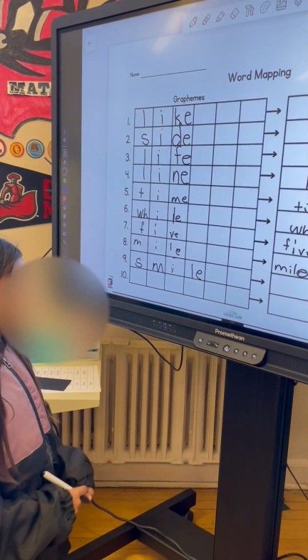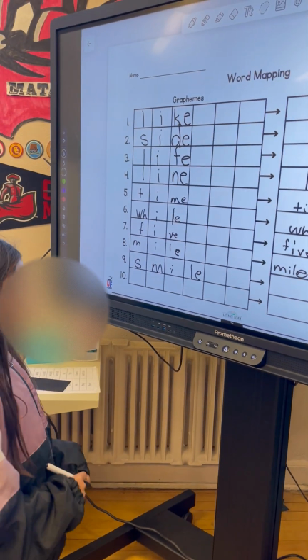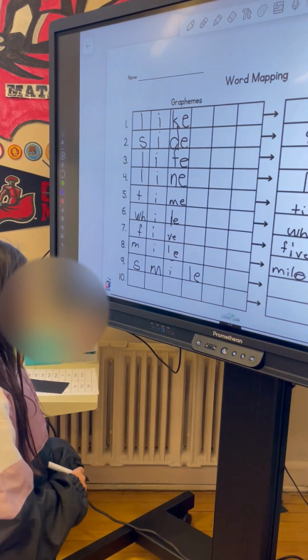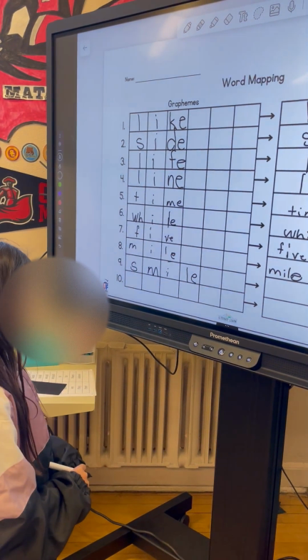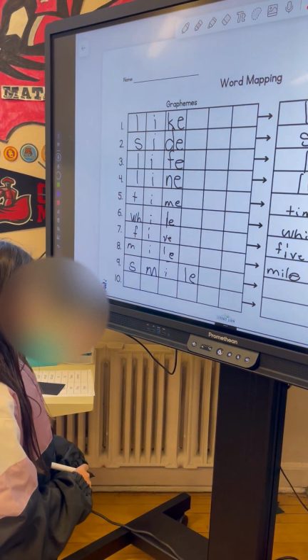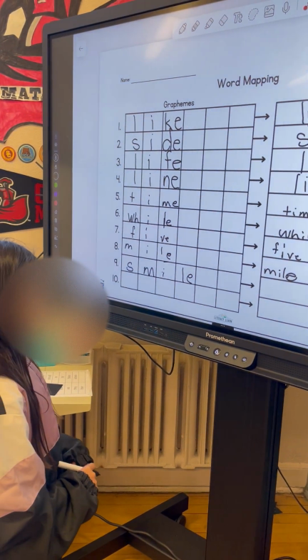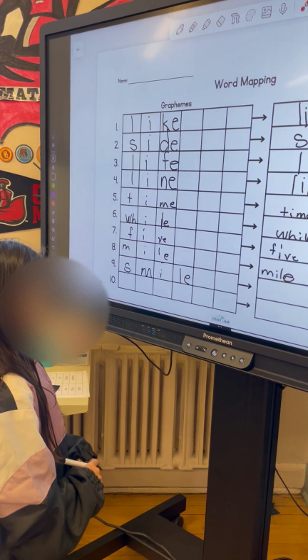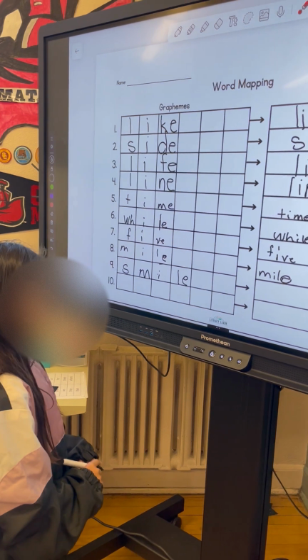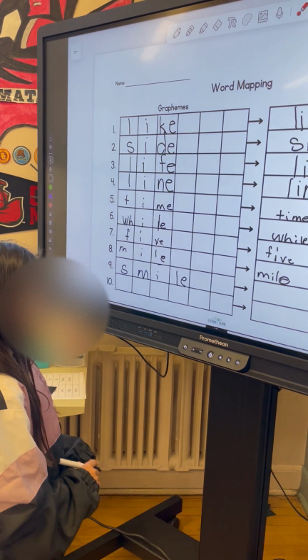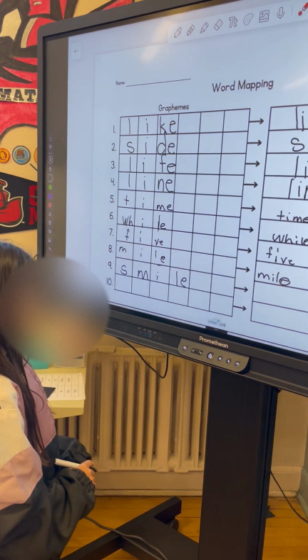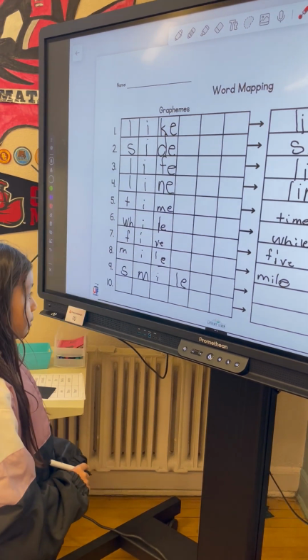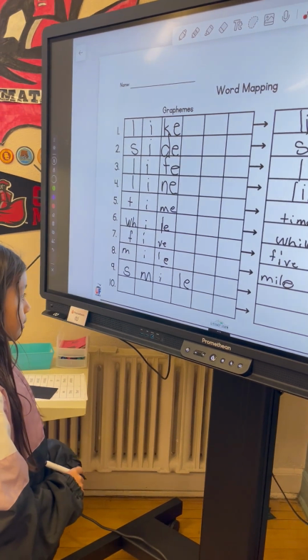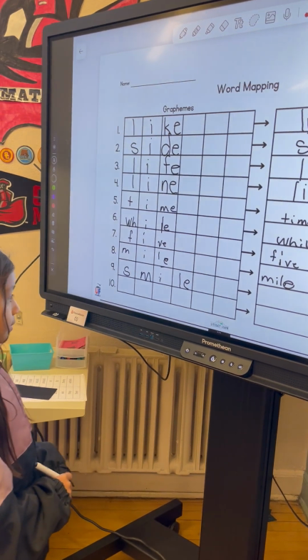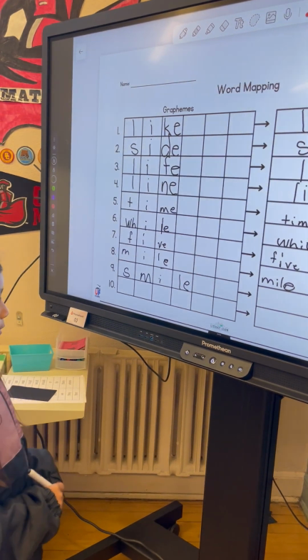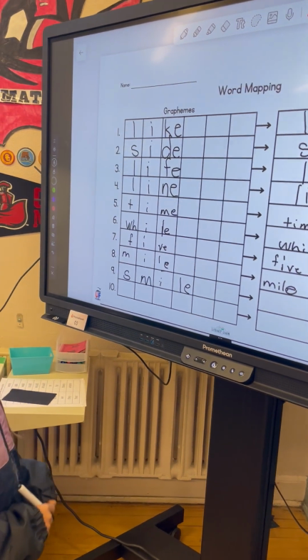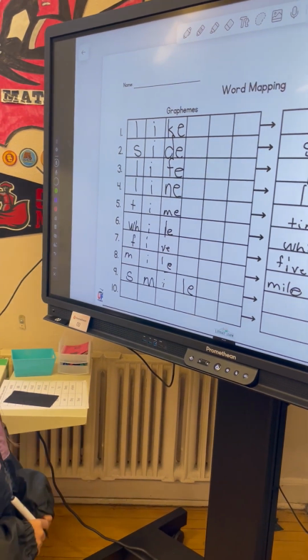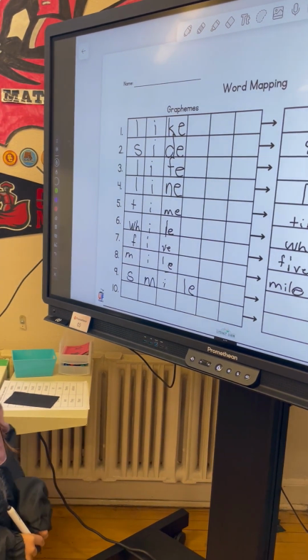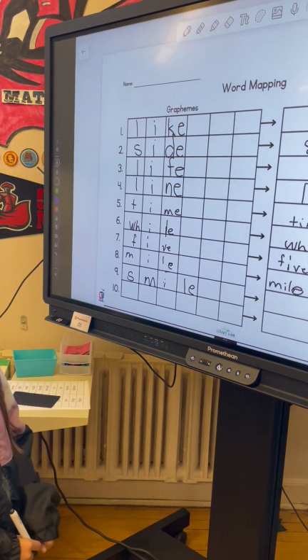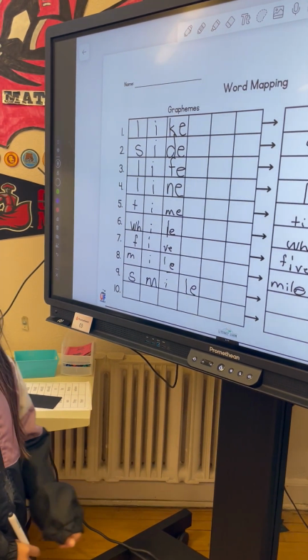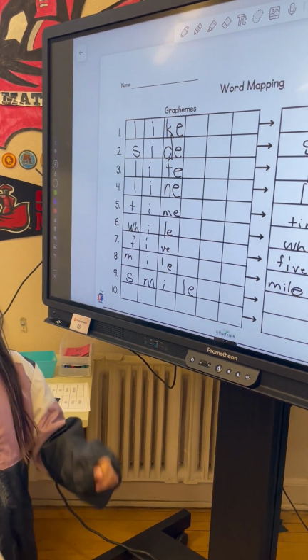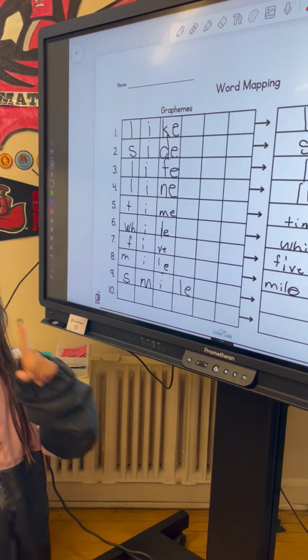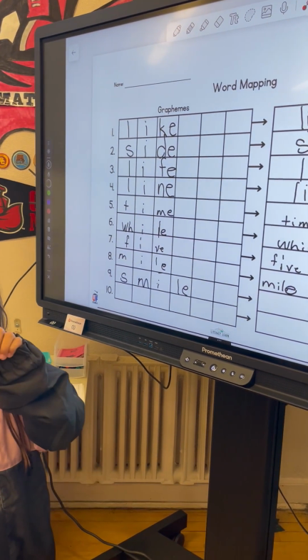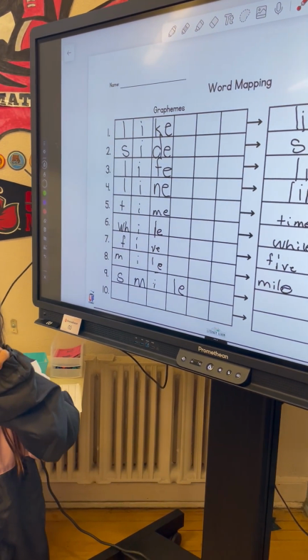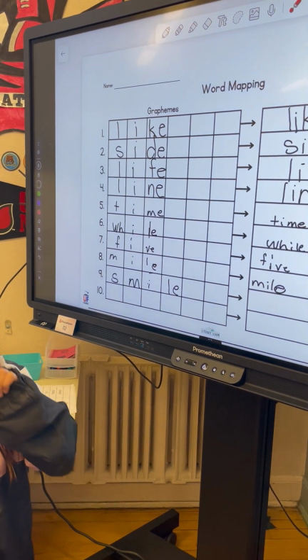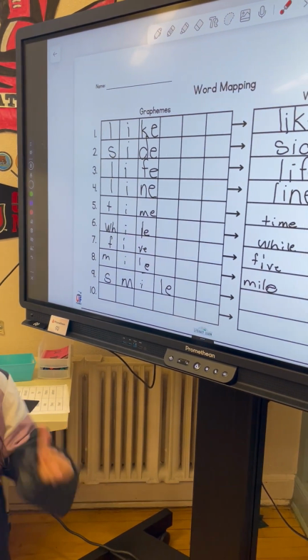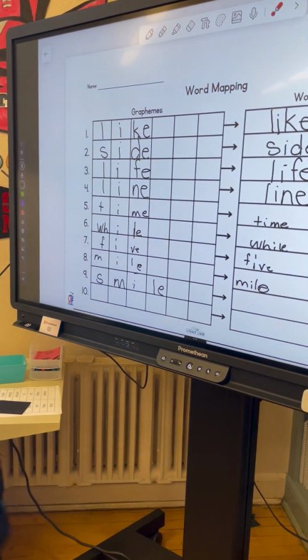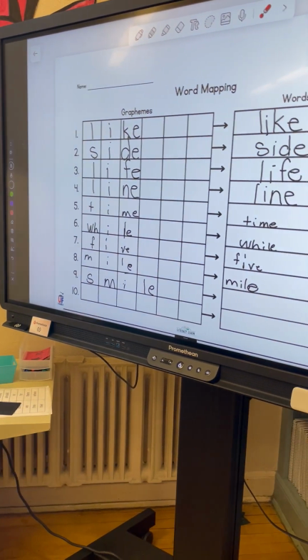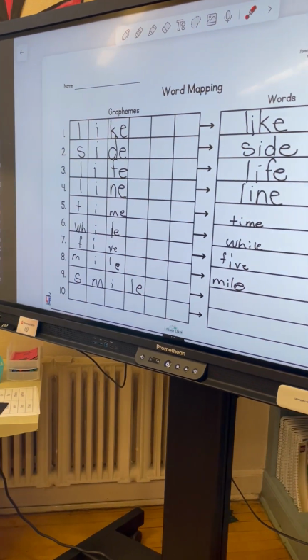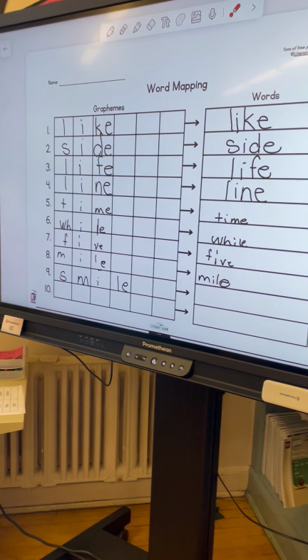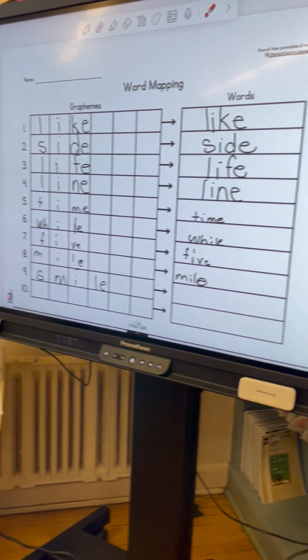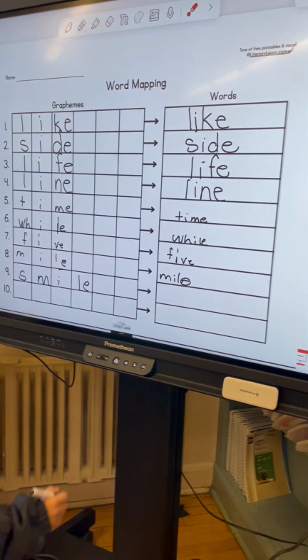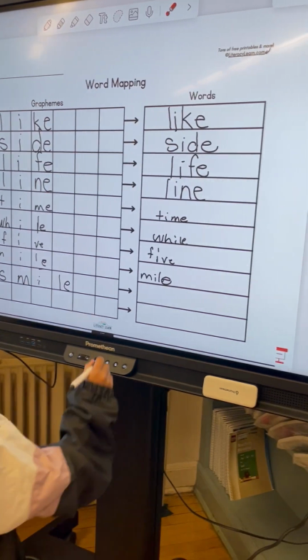It doesn't make a sound. How many consonants can the E jump over to help I say I? One. One. Excellent. Go ahead and write smile.